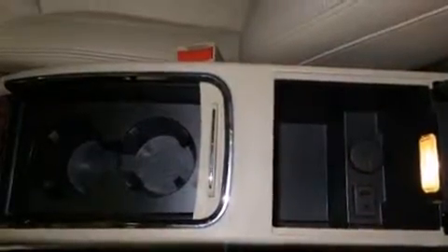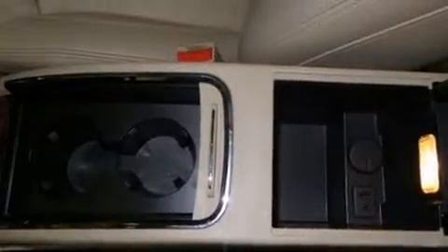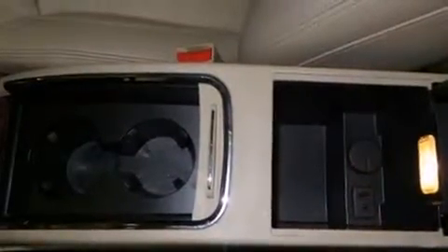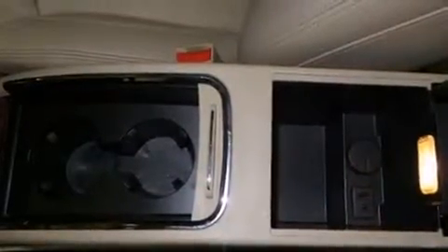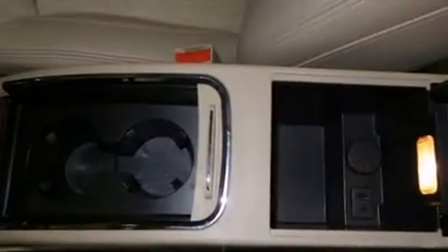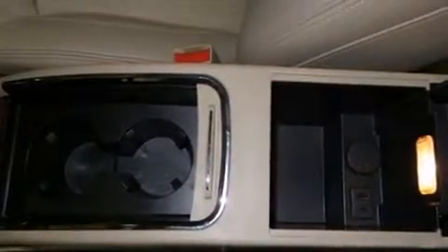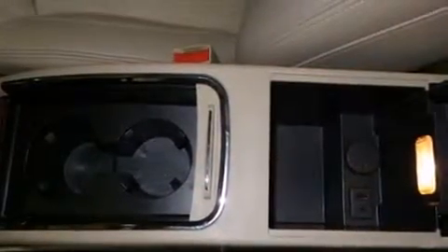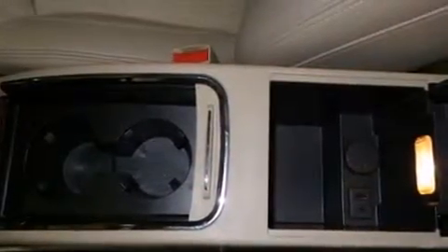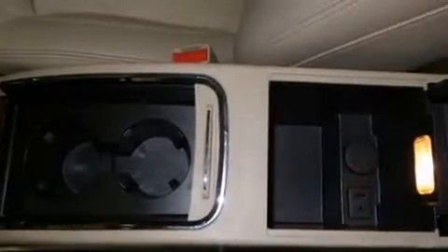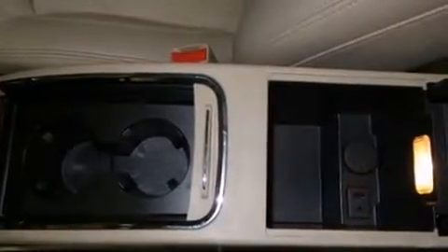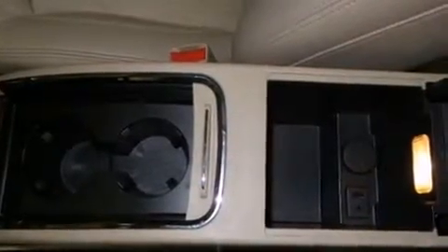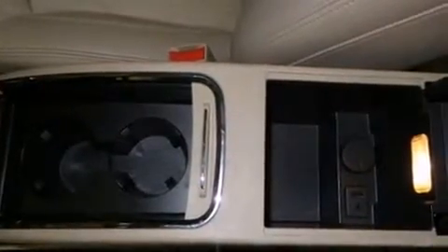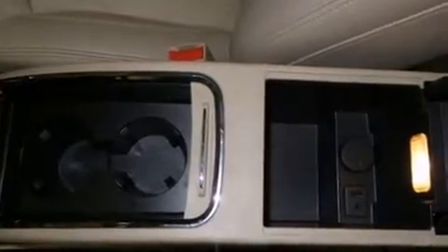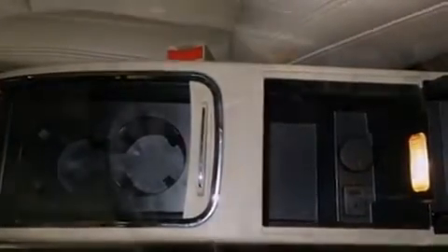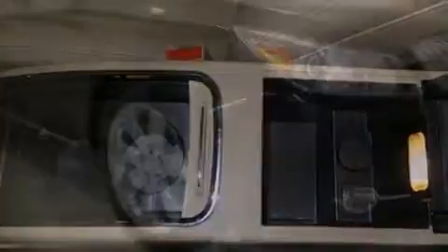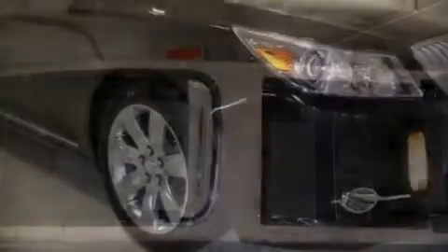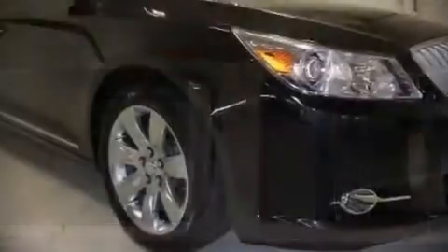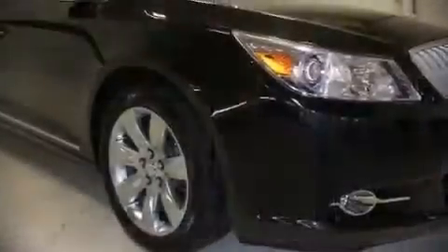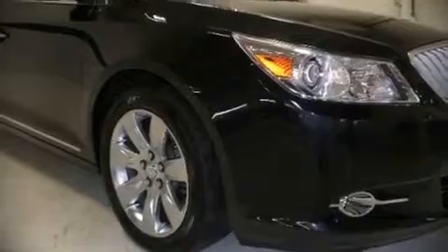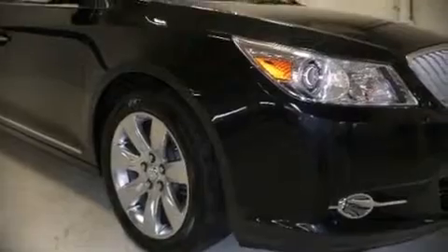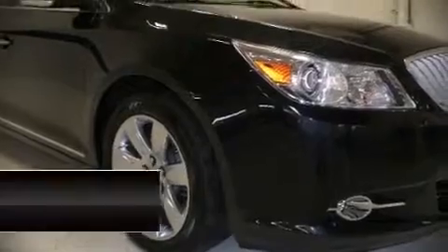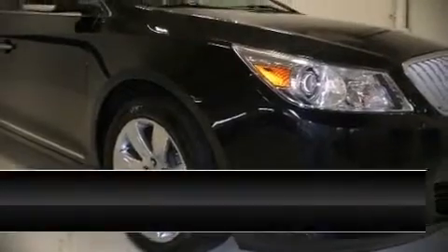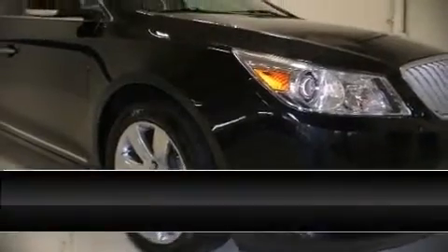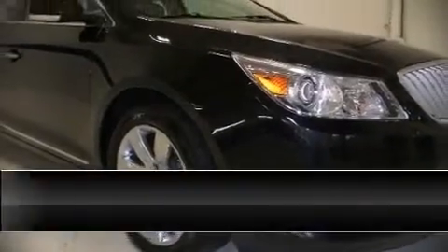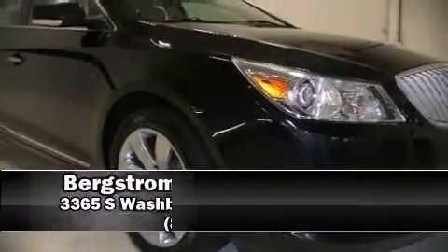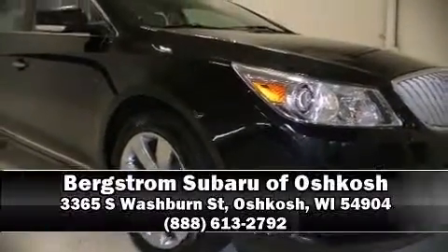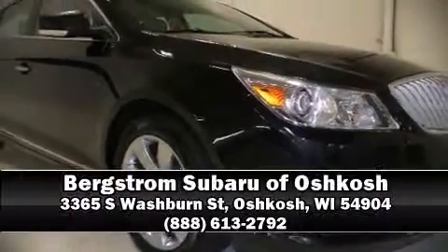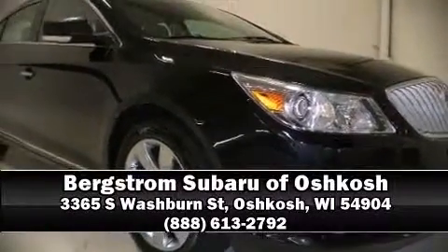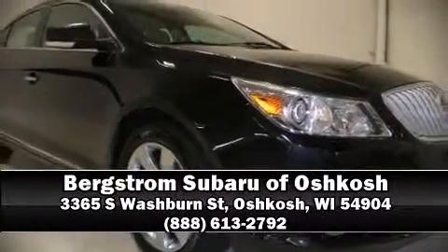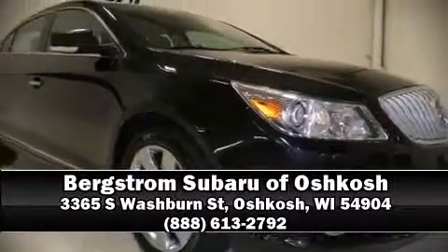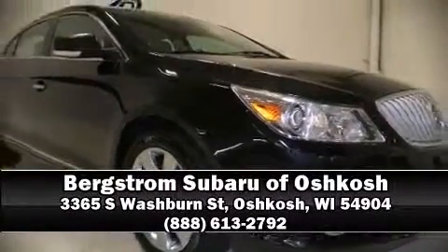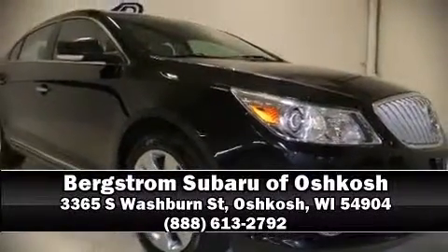Passengers are protected by various safety and security features including dual front impact airbags, traction control, OnStar, and four-wheel disc brakes with ABS. Stop by our dealership or give us a call for more information.